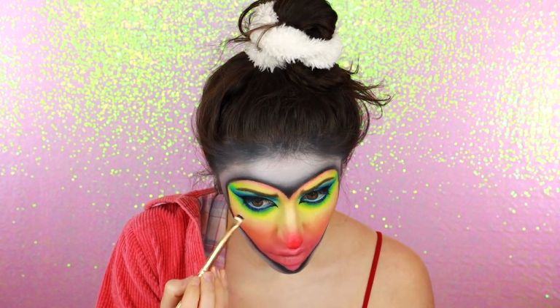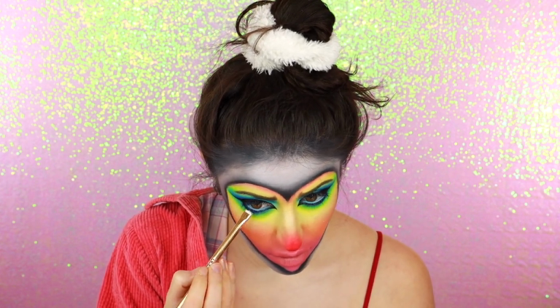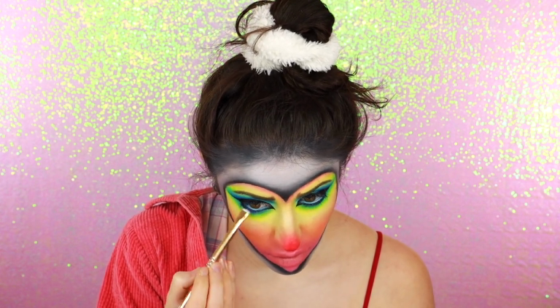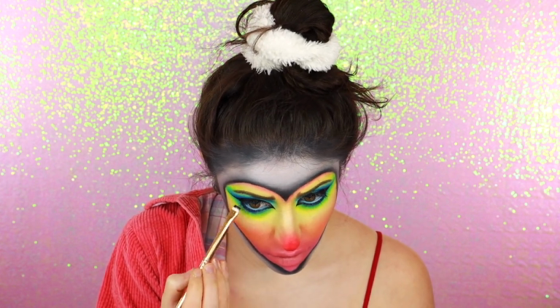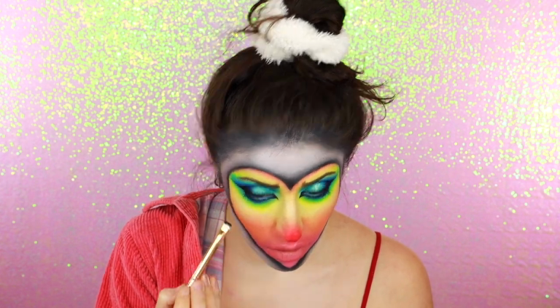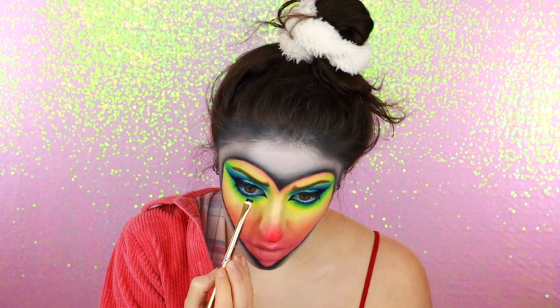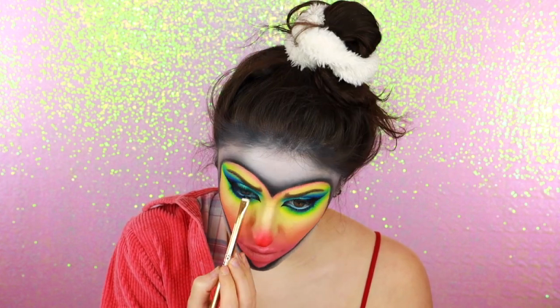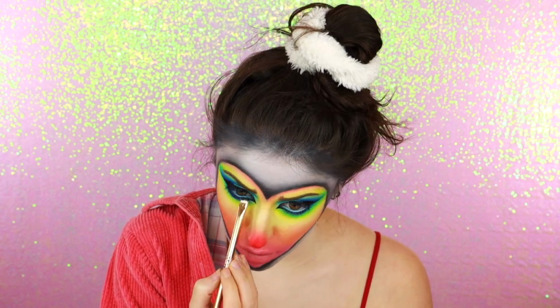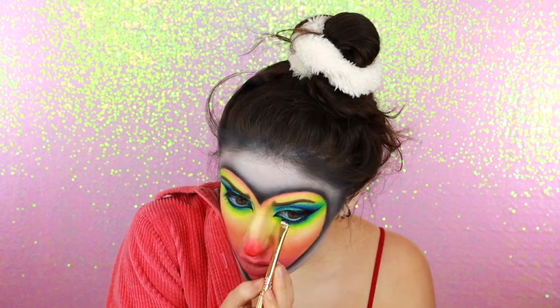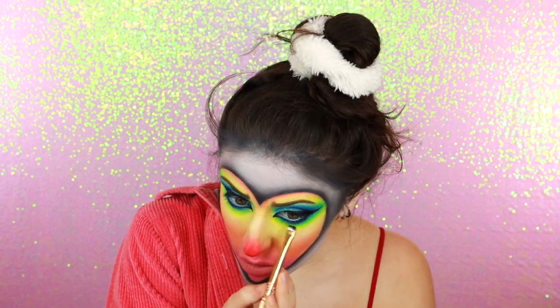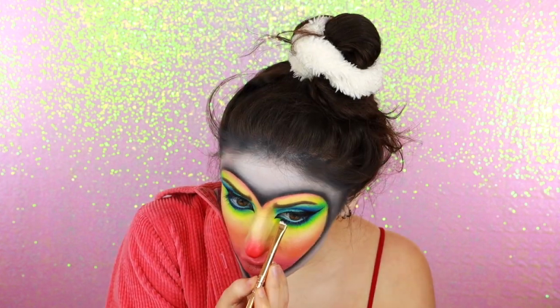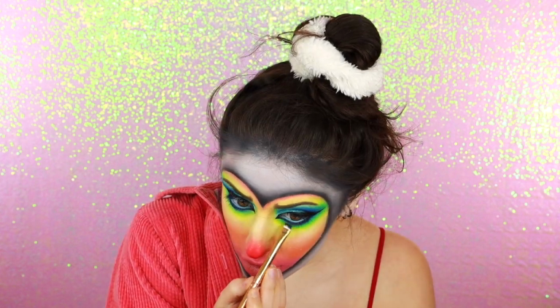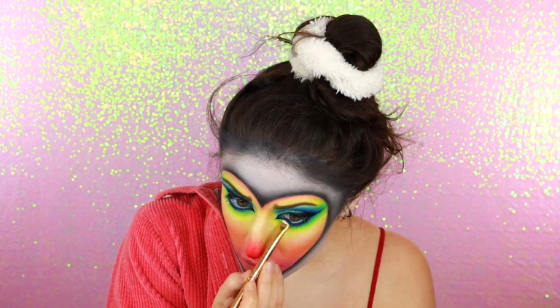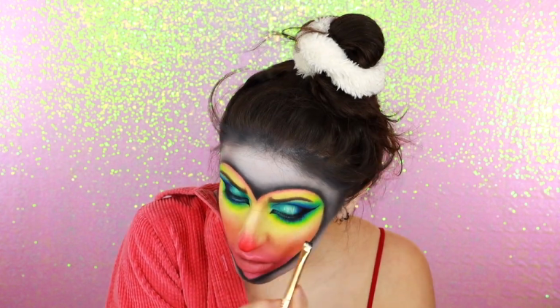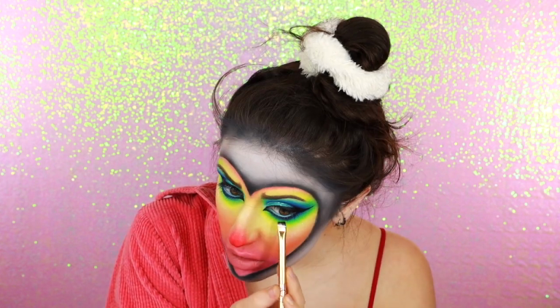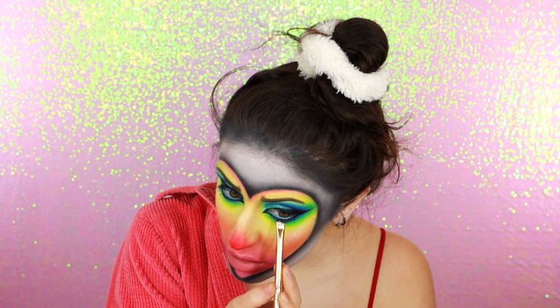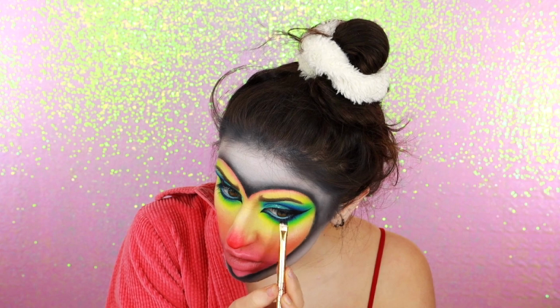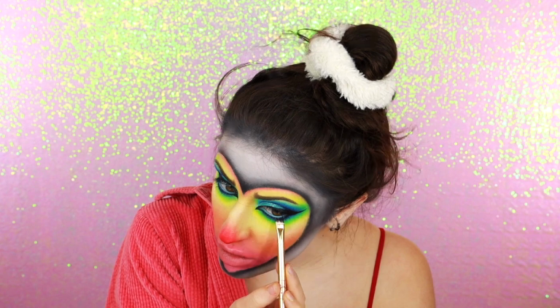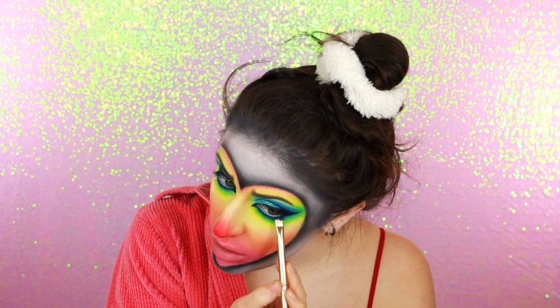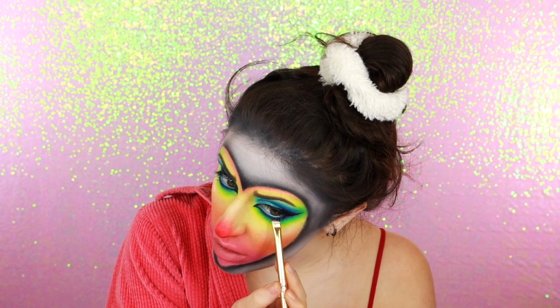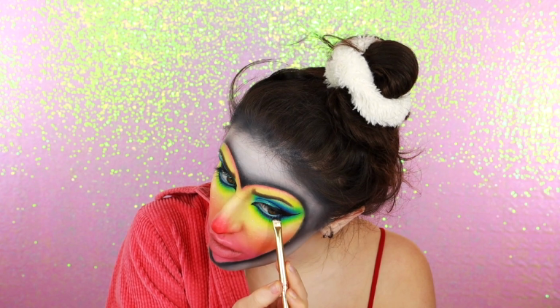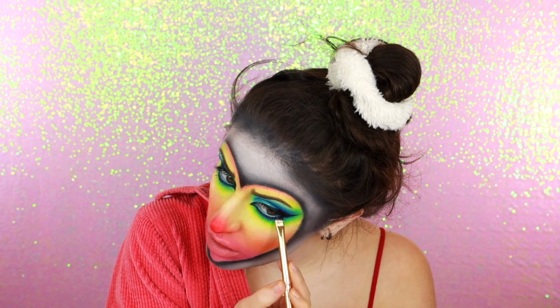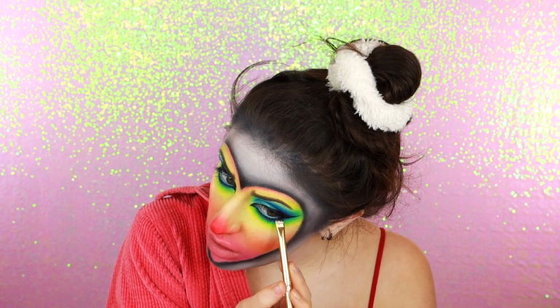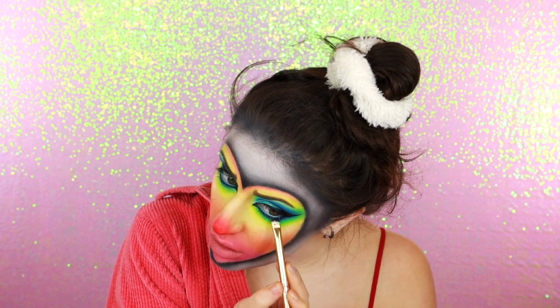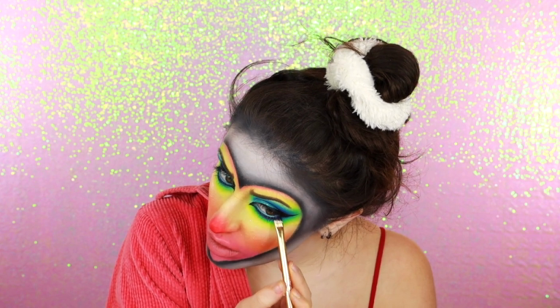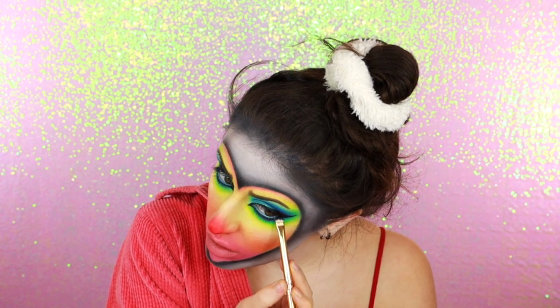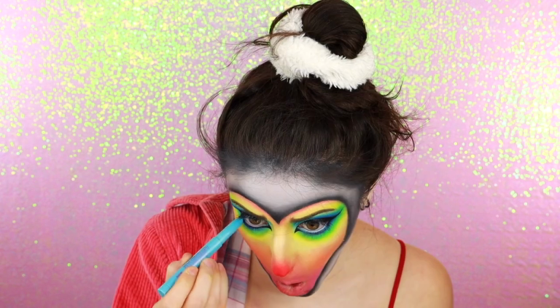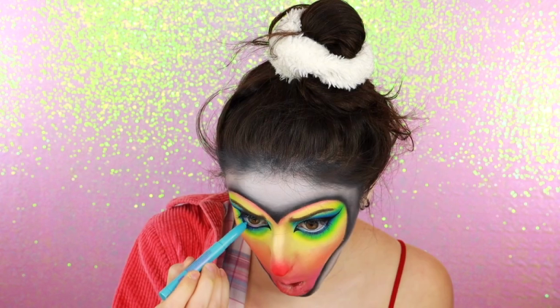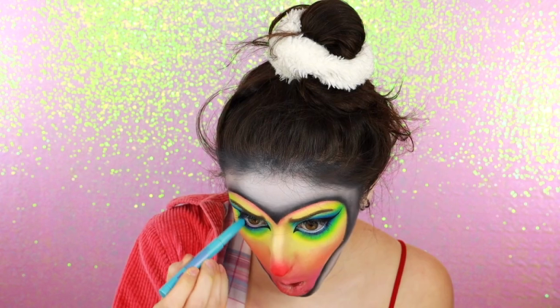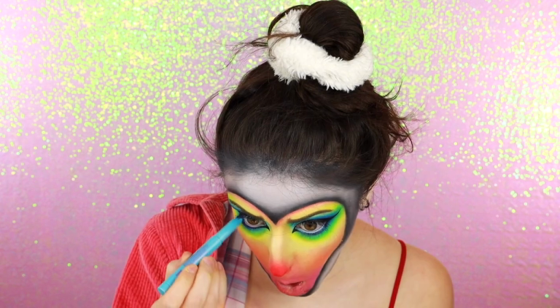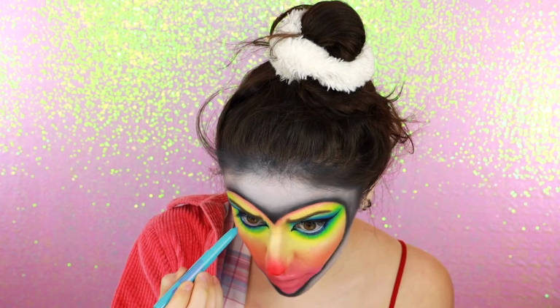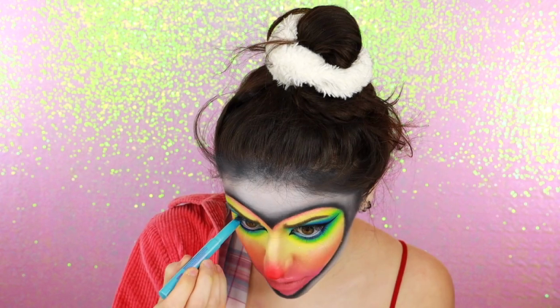I used black to shade along my lower lash line, but within my waterline I applied Urban Decay's Fishbowl Eyeshadow Stick.